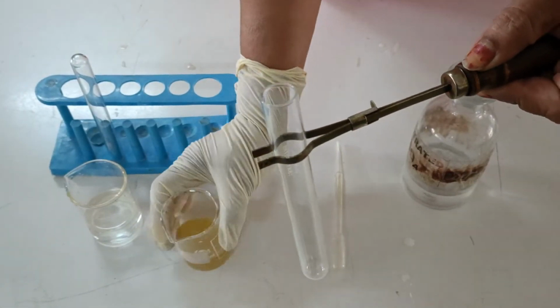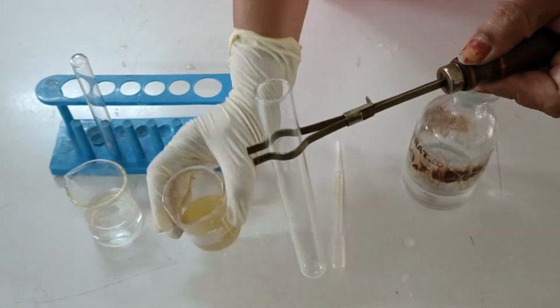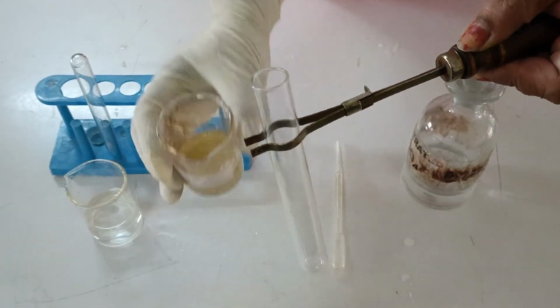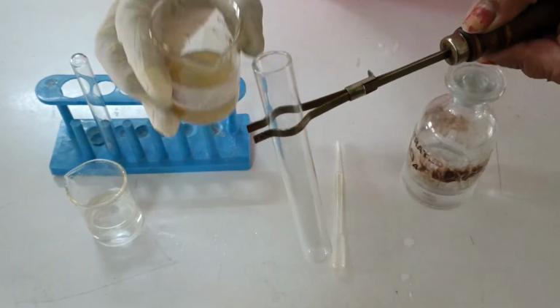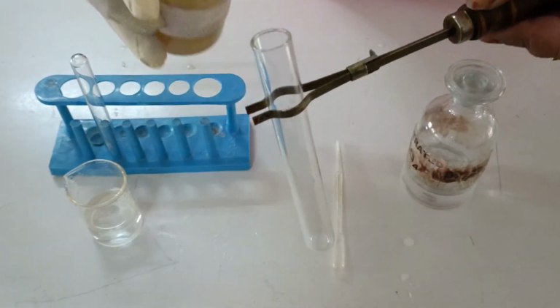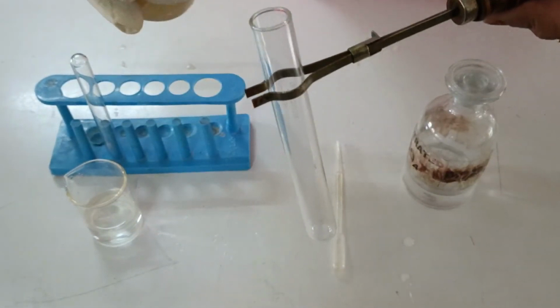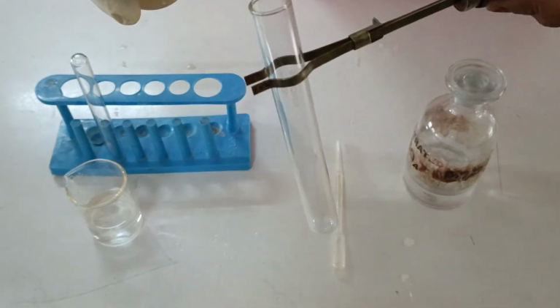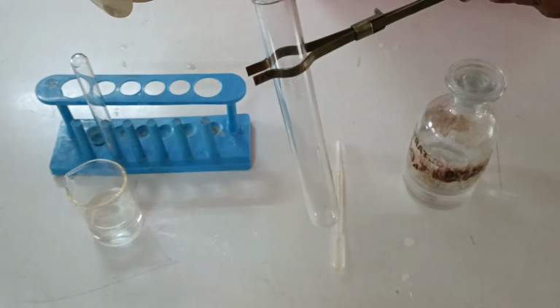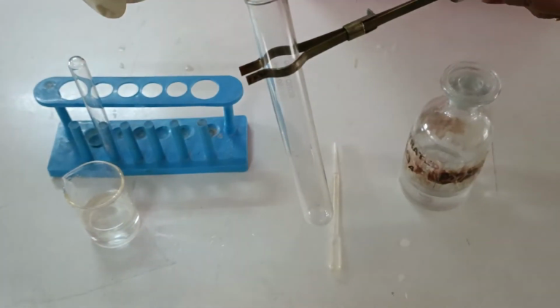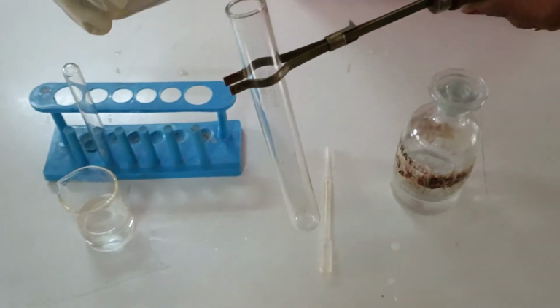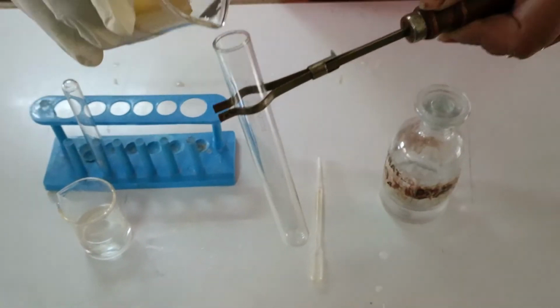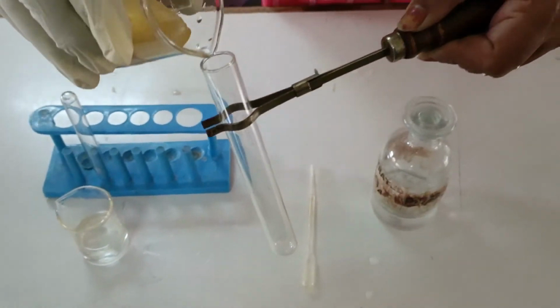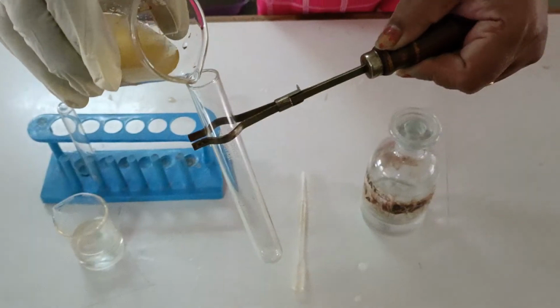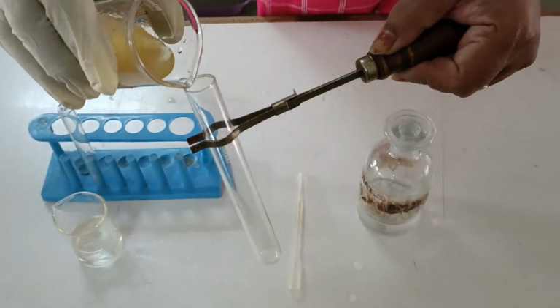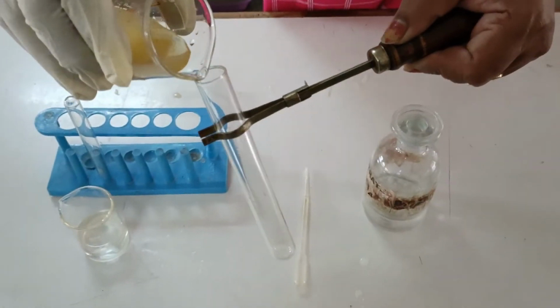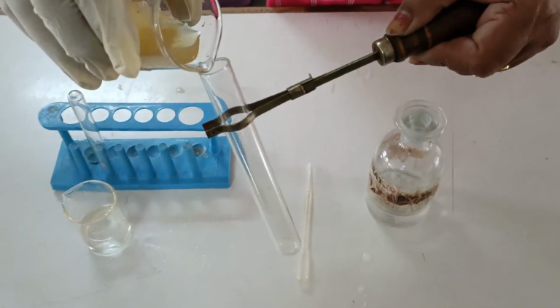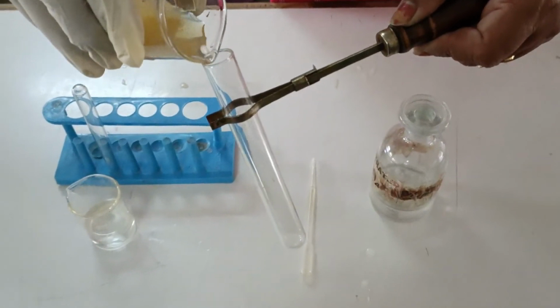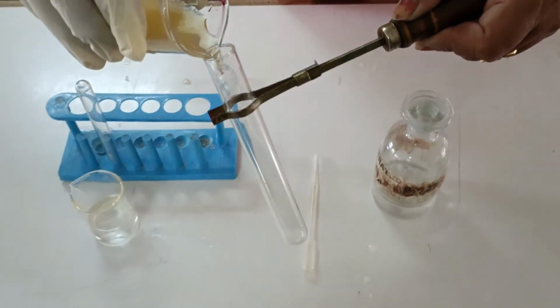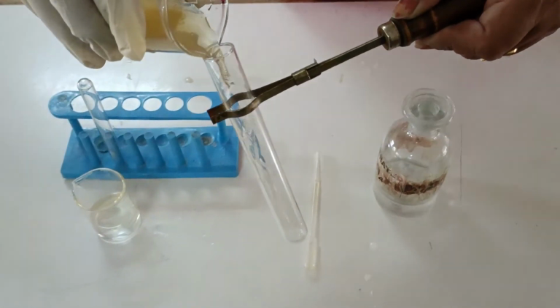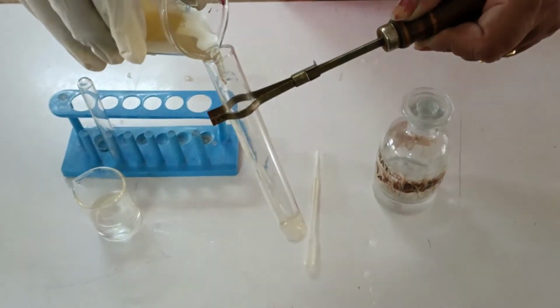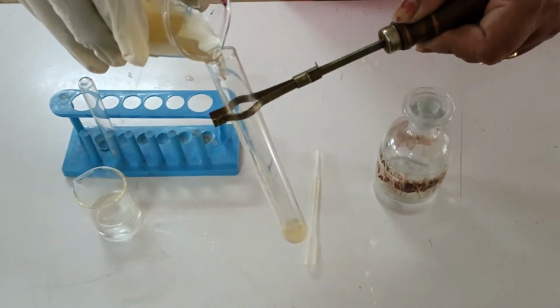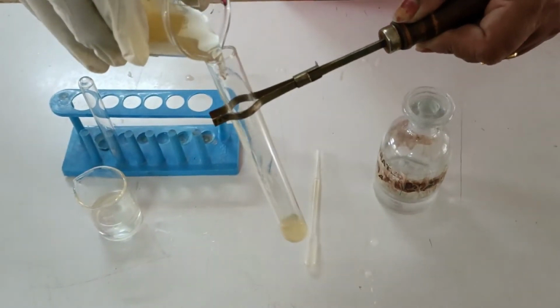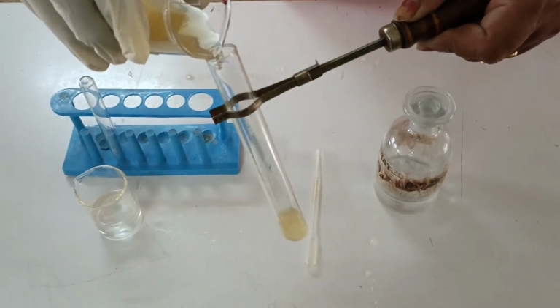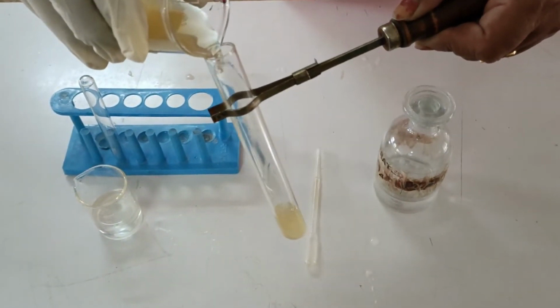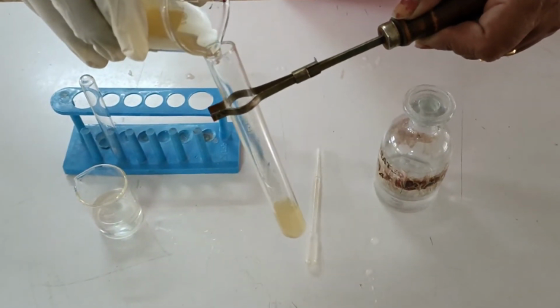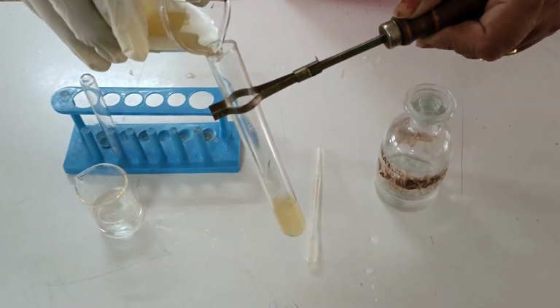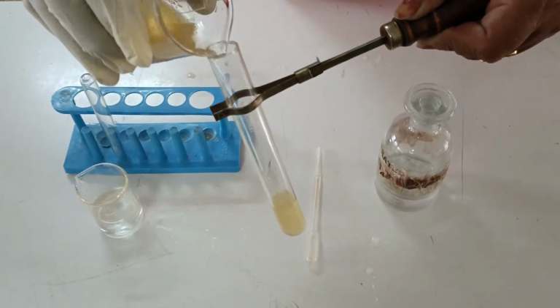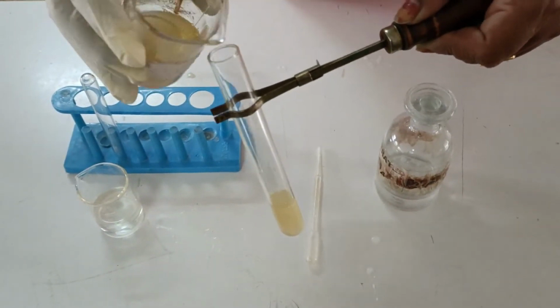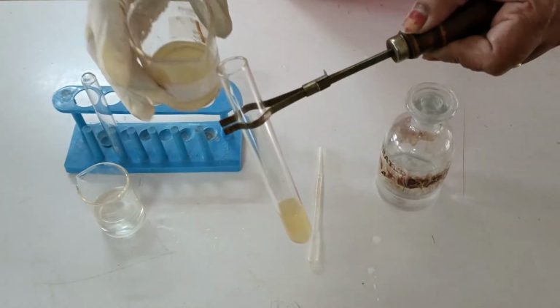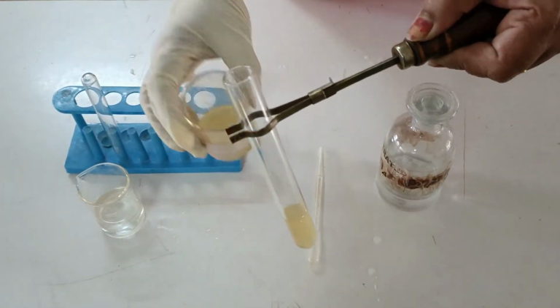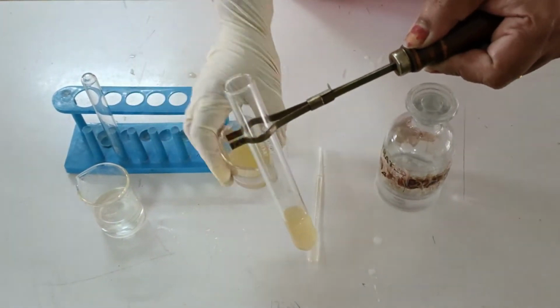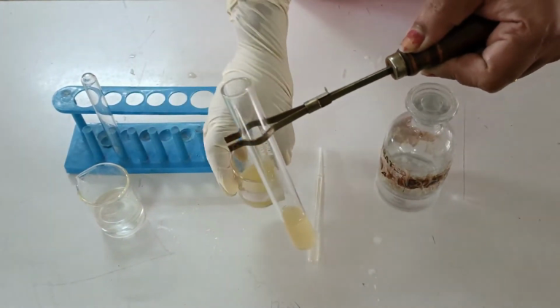Taking a small amount of both the salt solutions into another clean test tube.